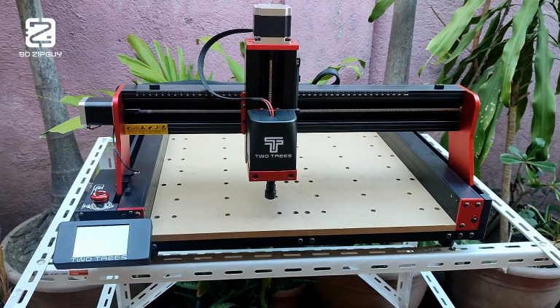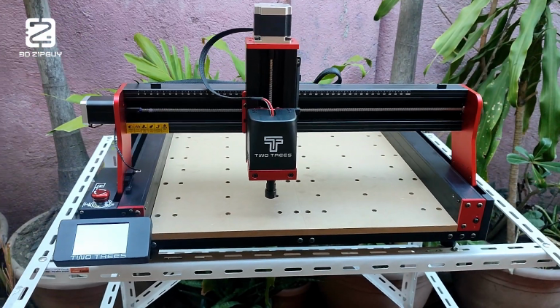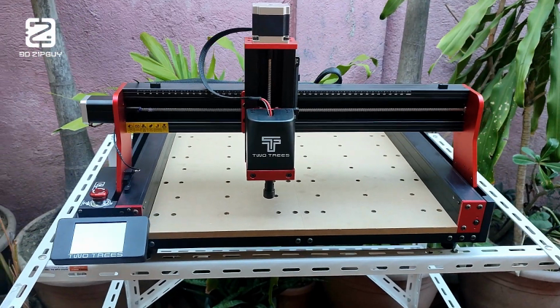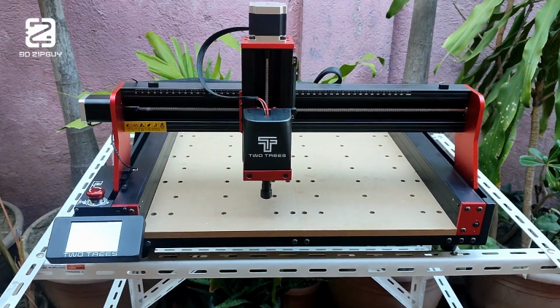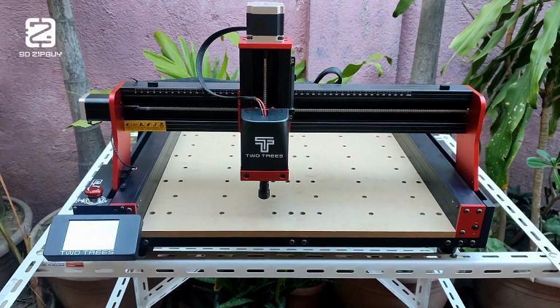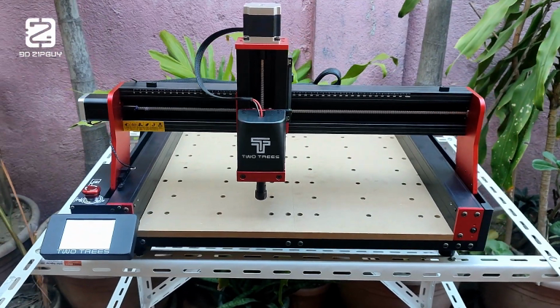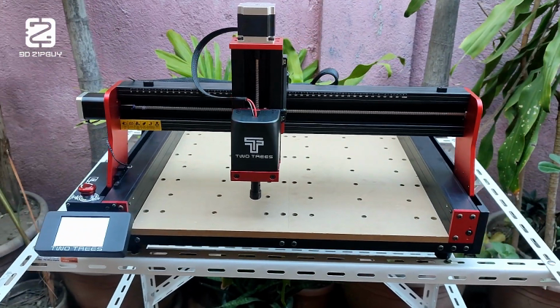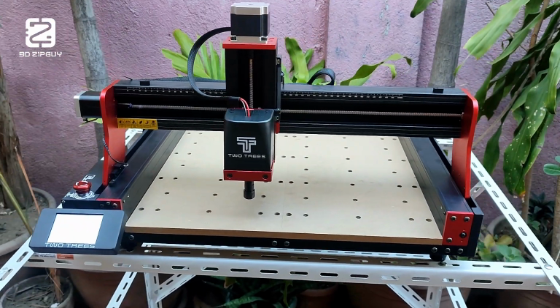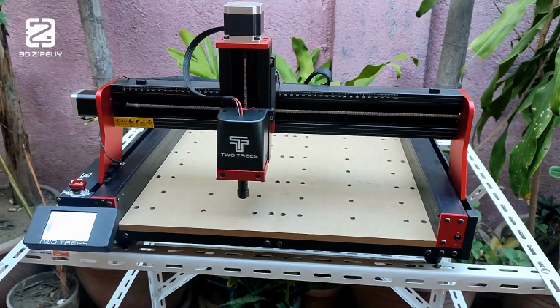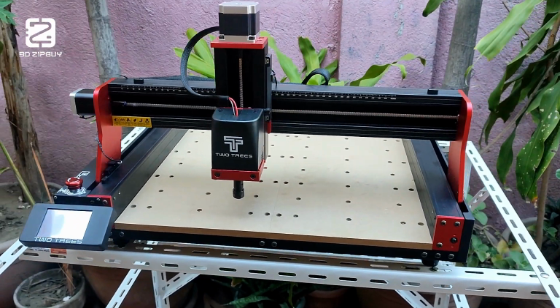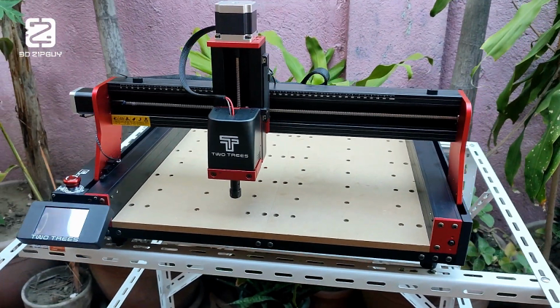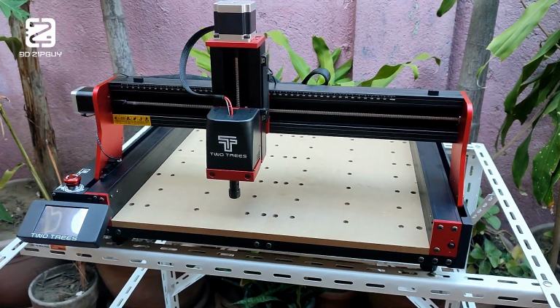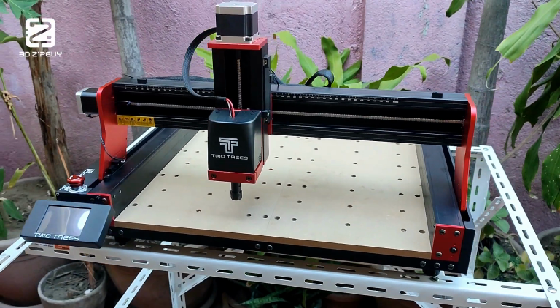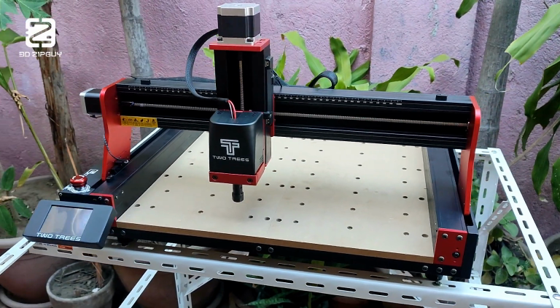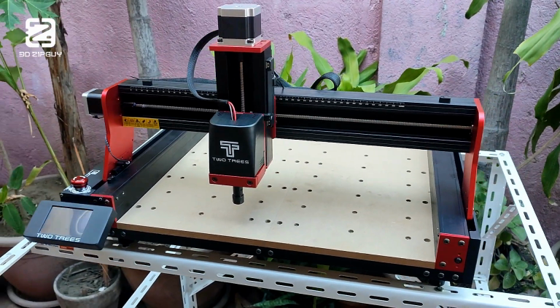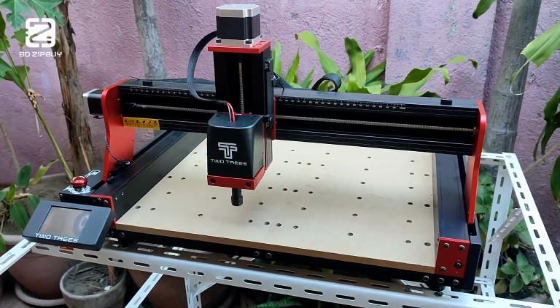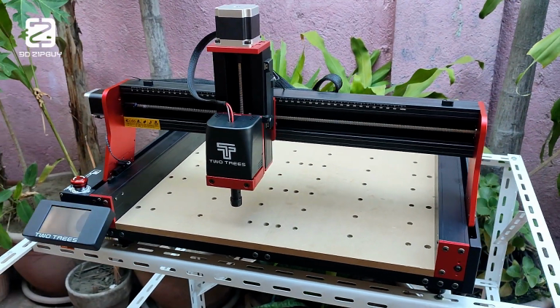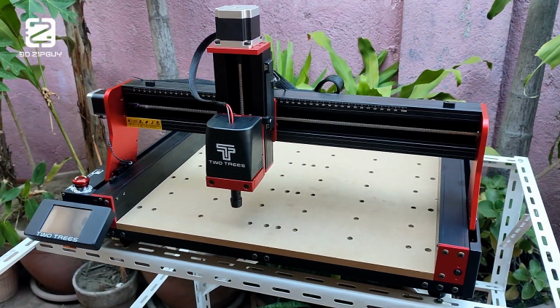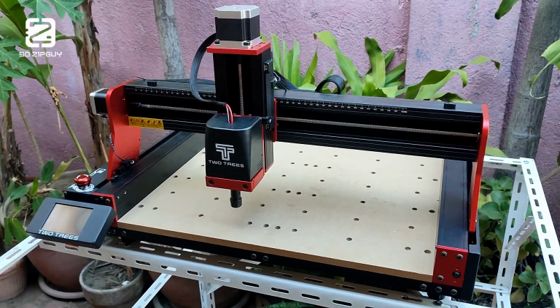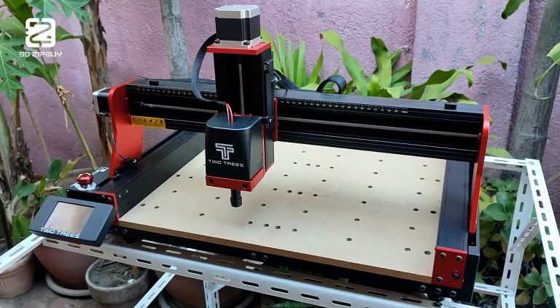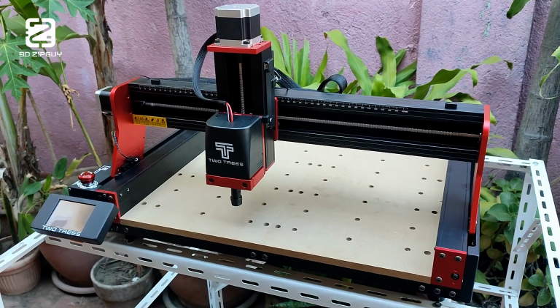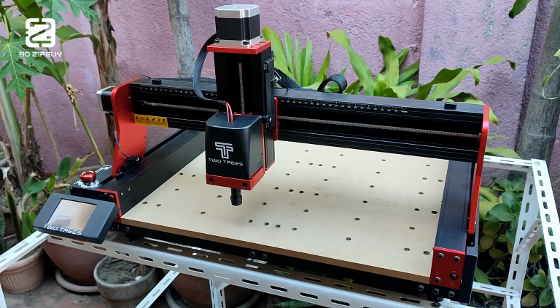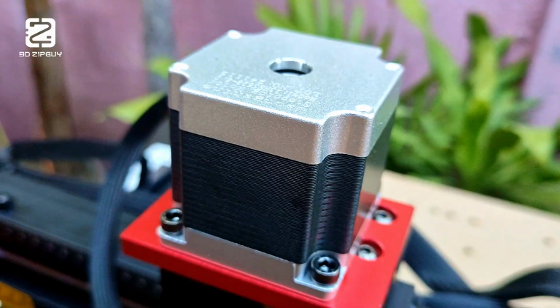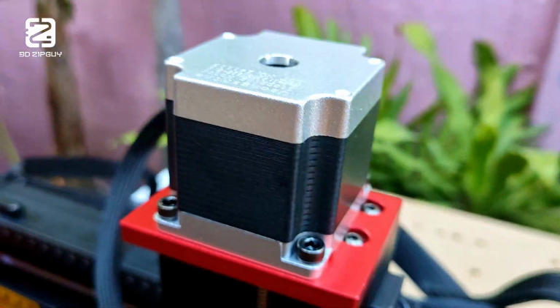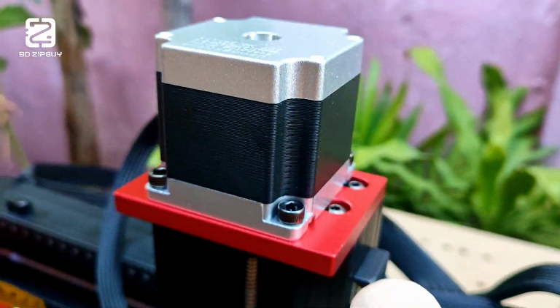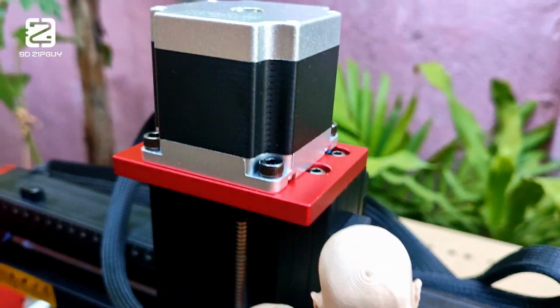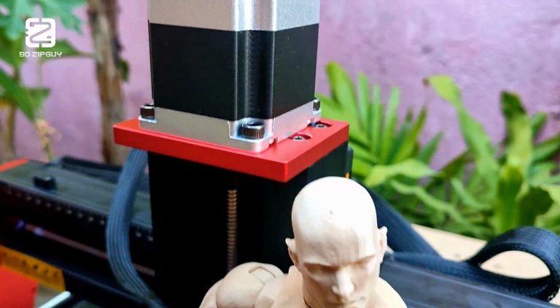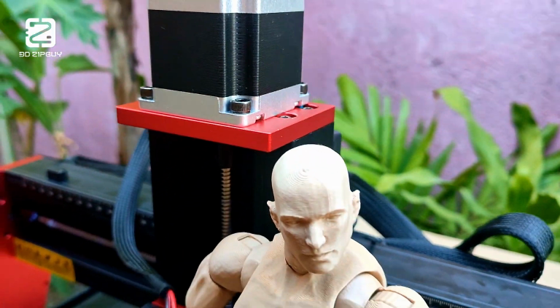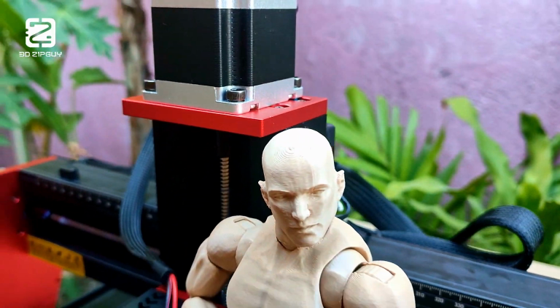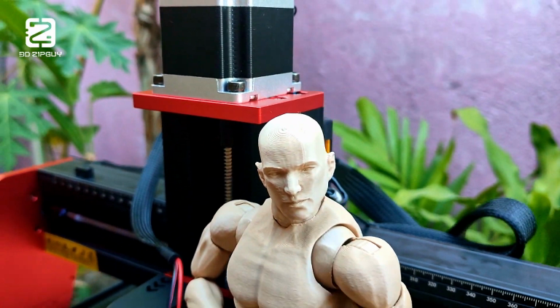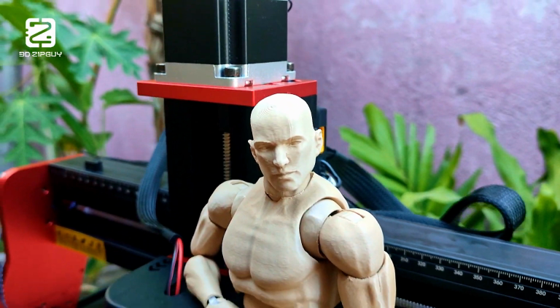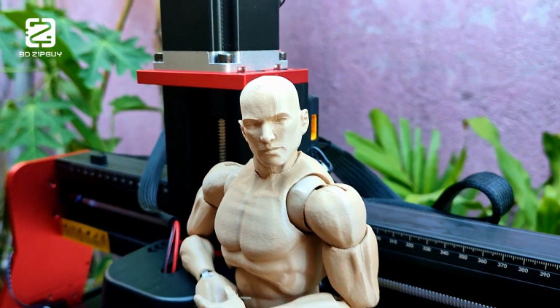It can cut through stuff. So how can I use it to make action figures? Let's find out.